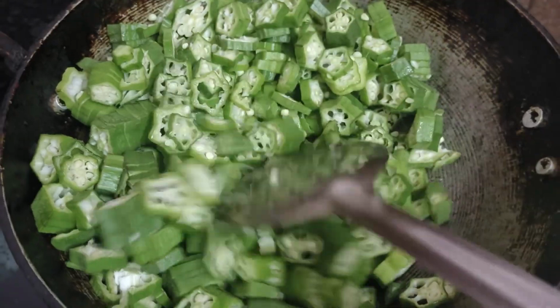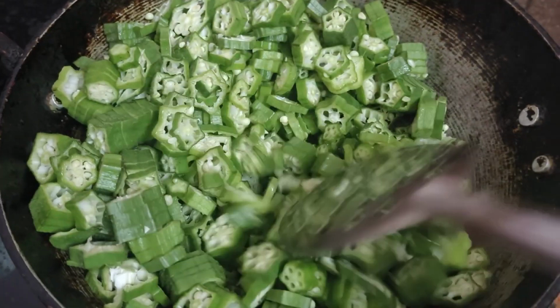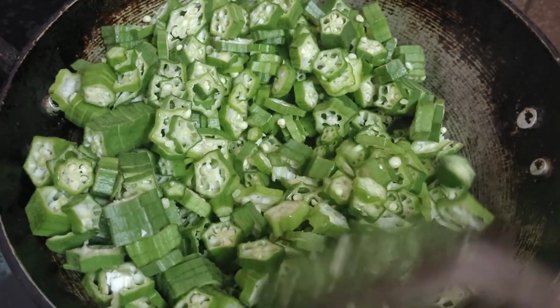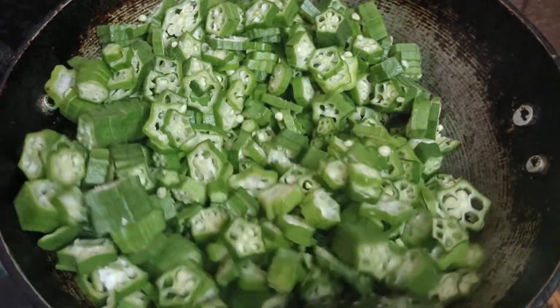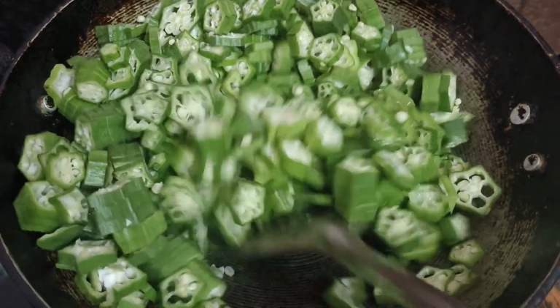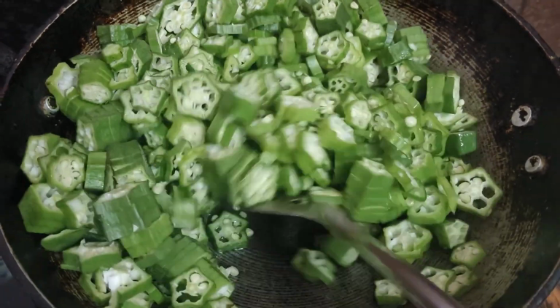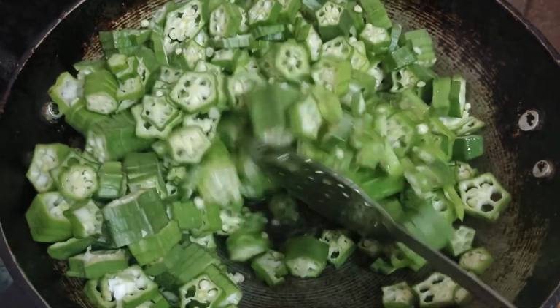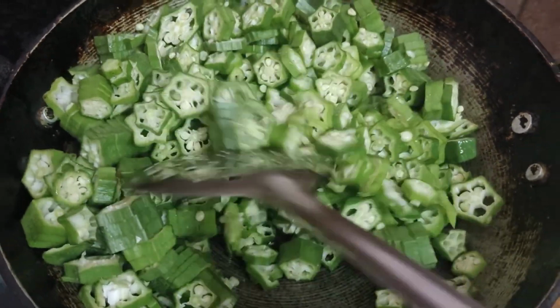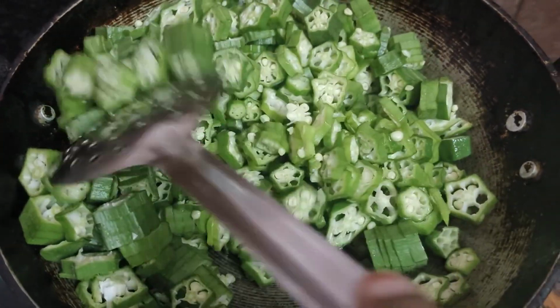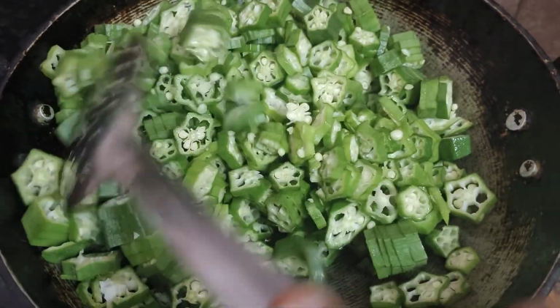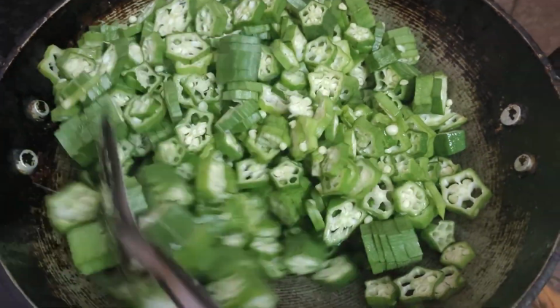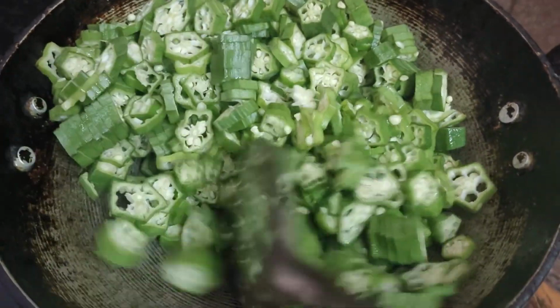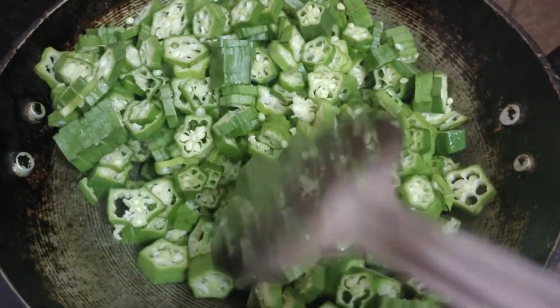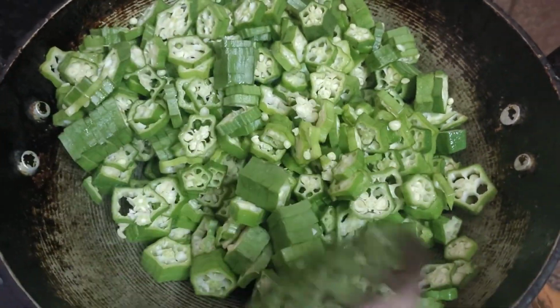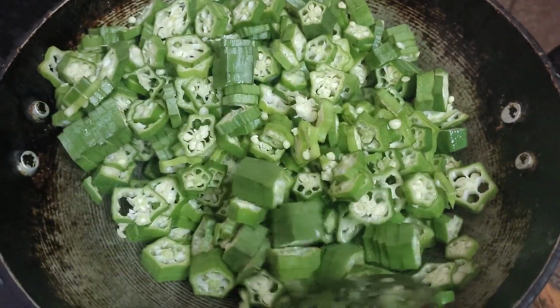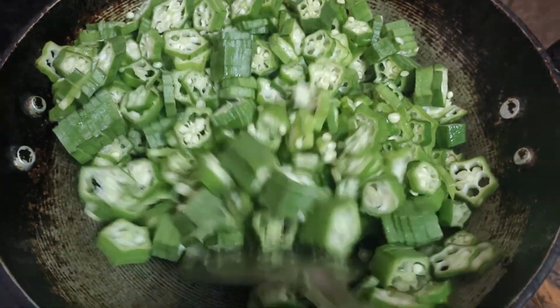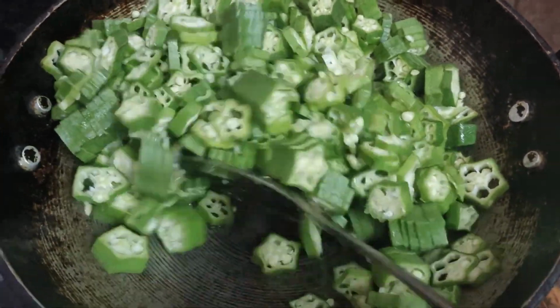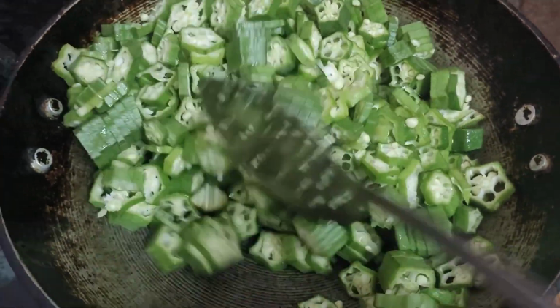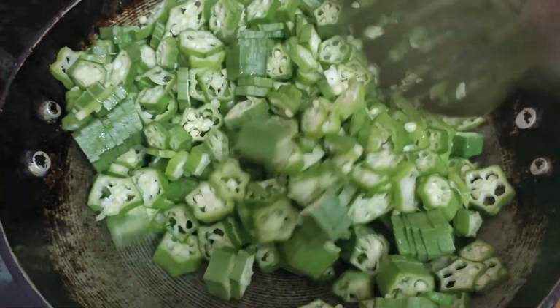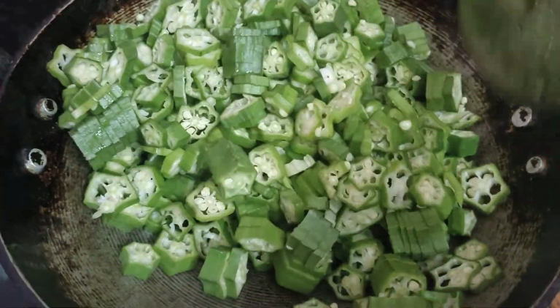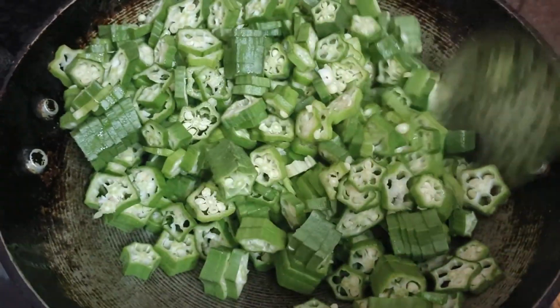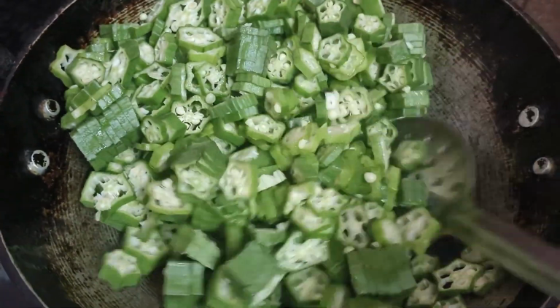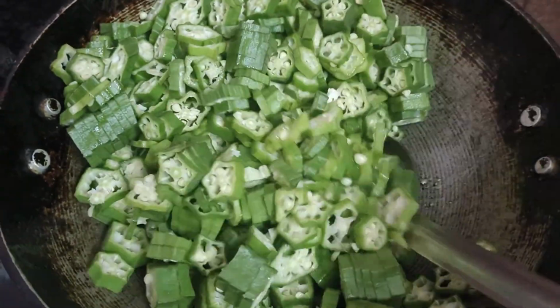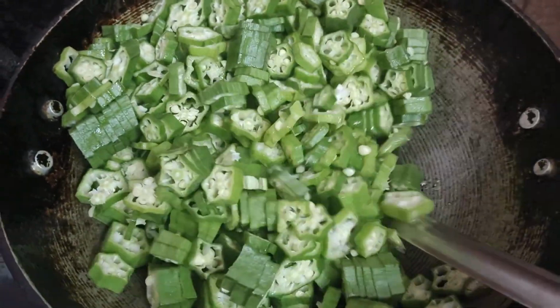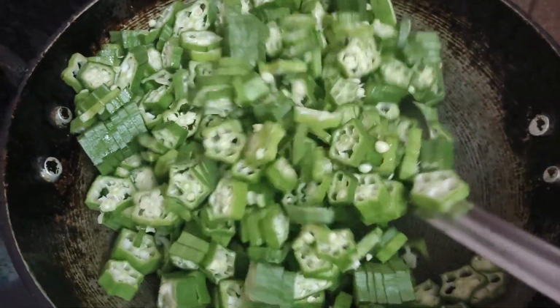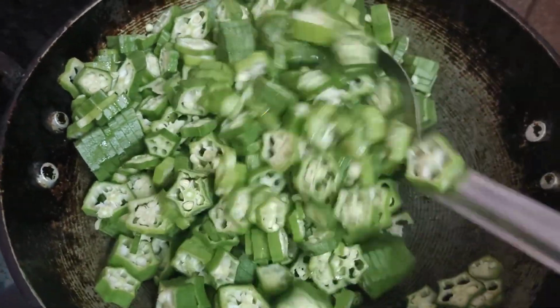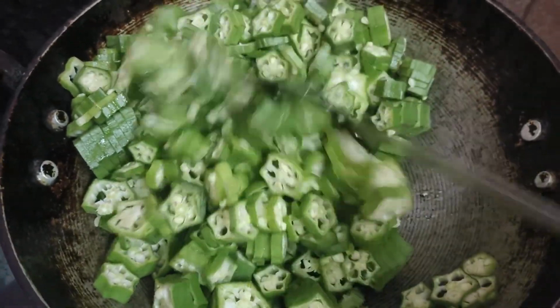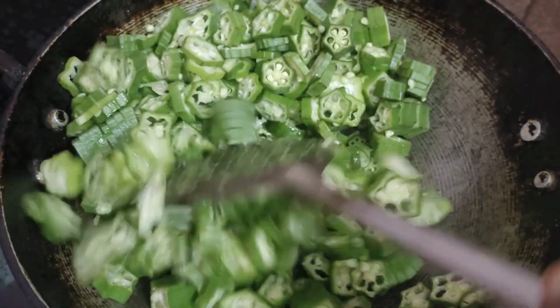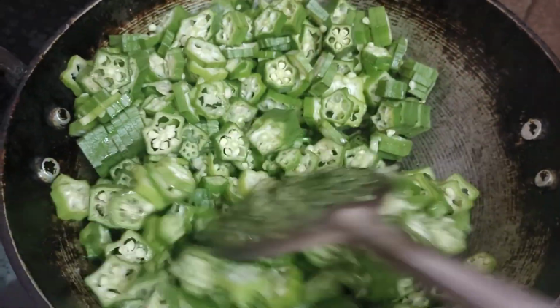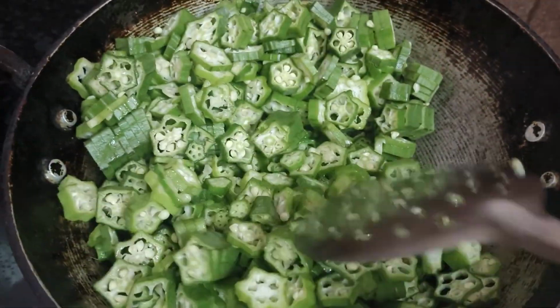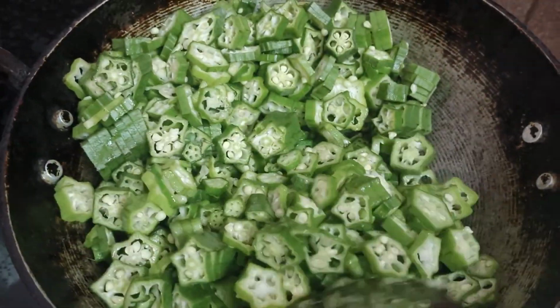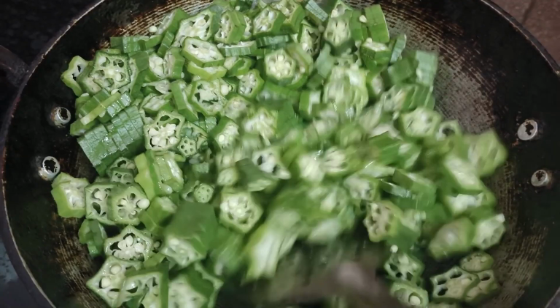When the fish are soft, they will cook if they are soft.